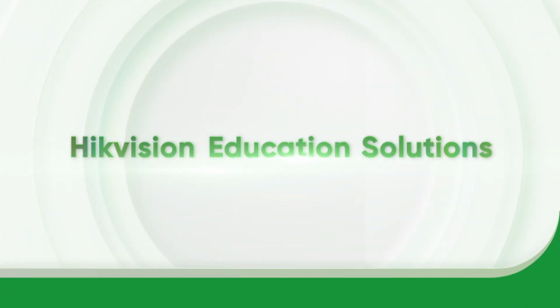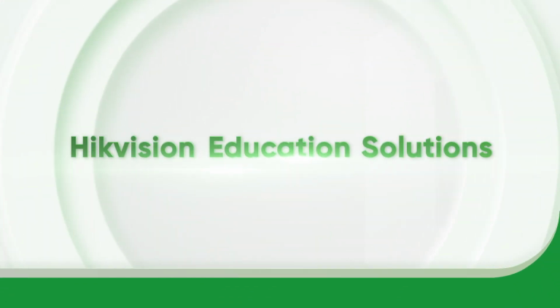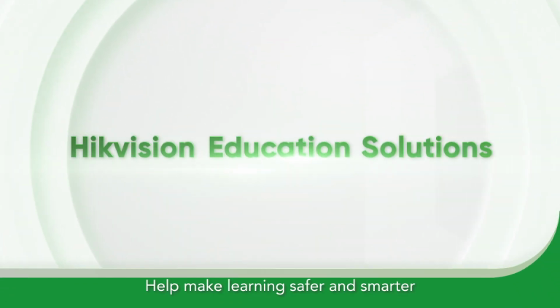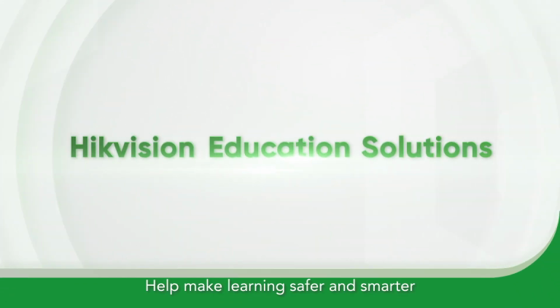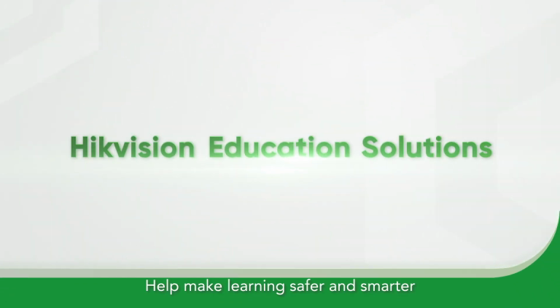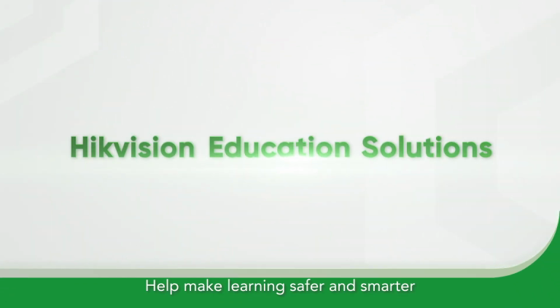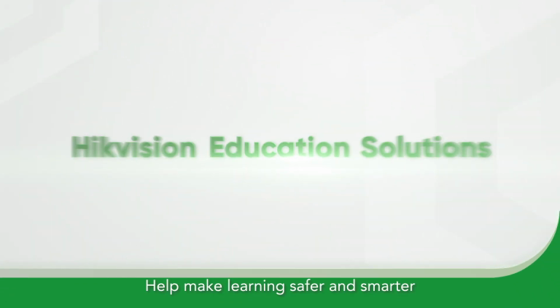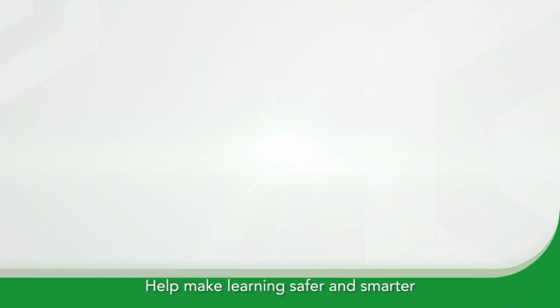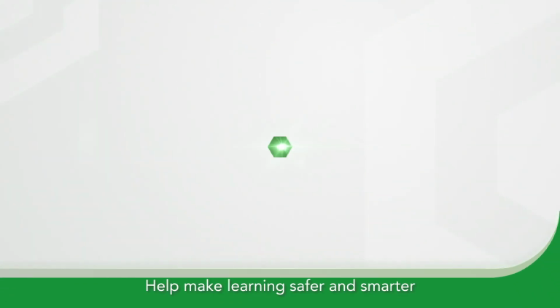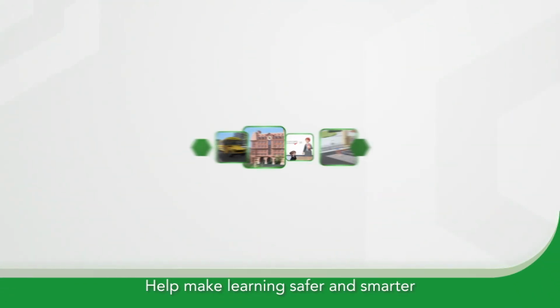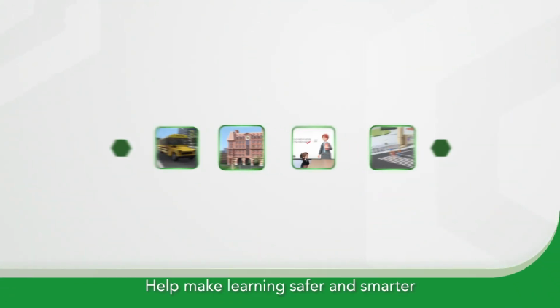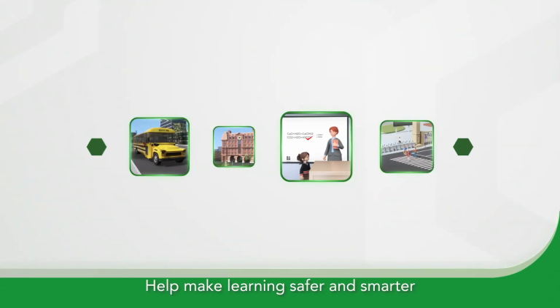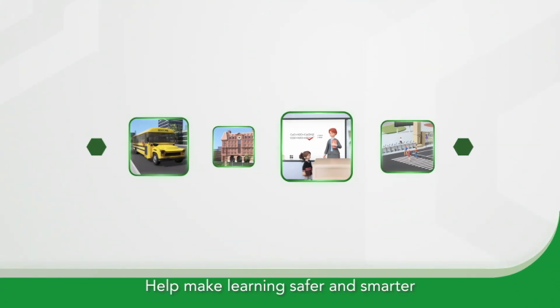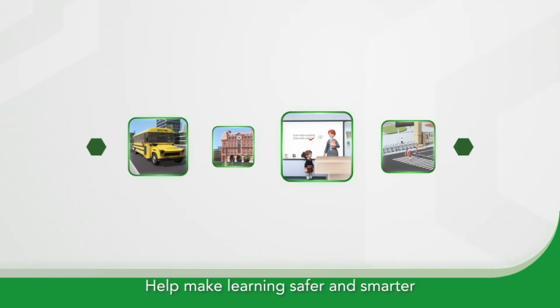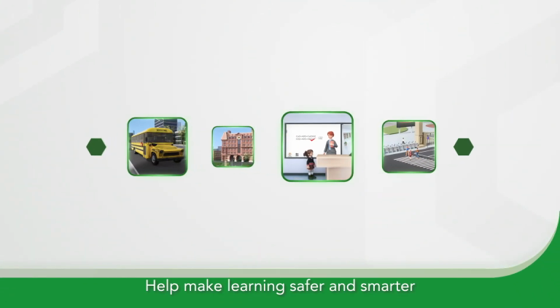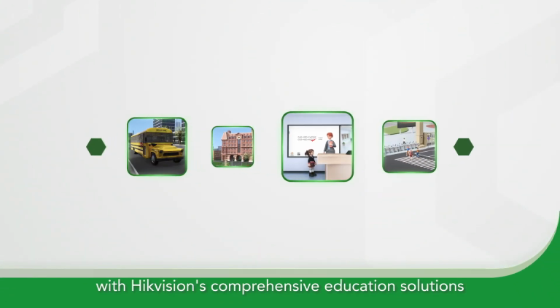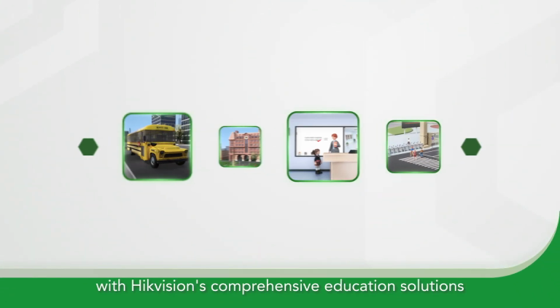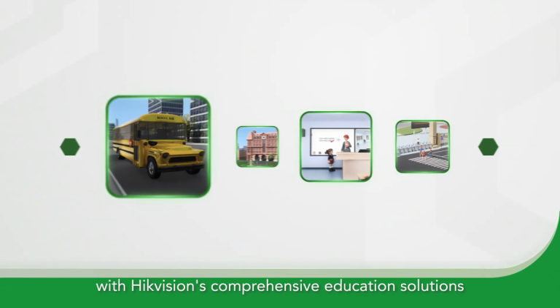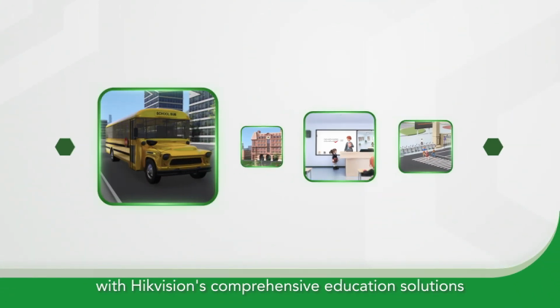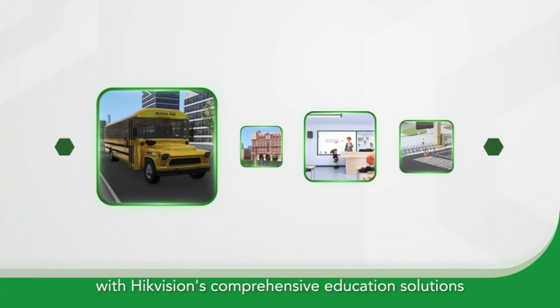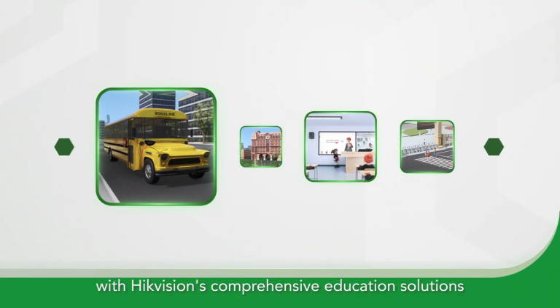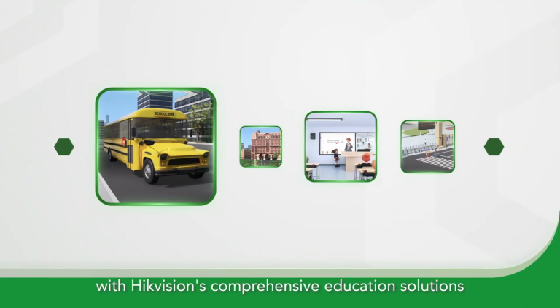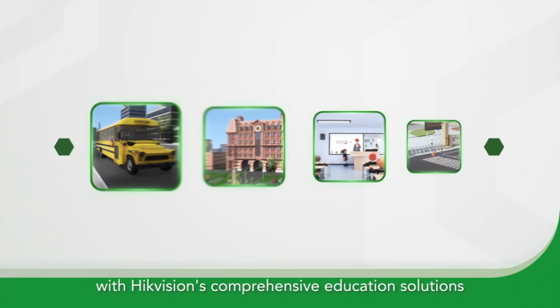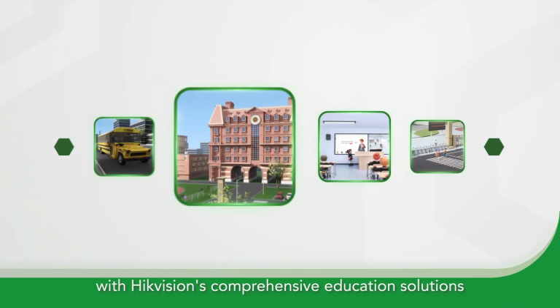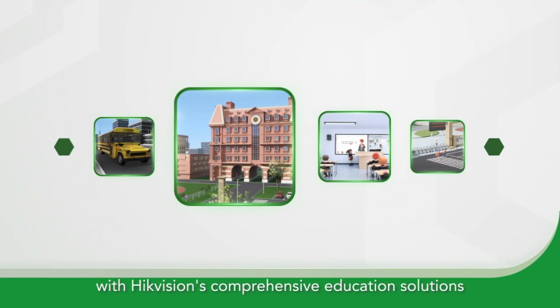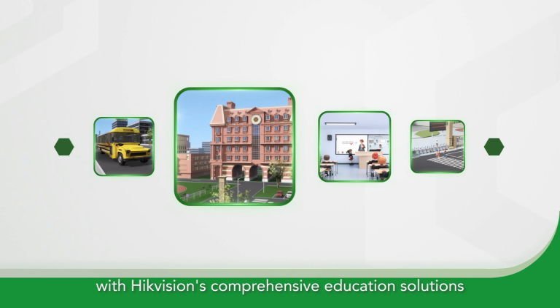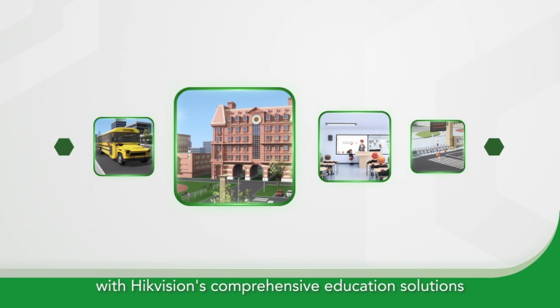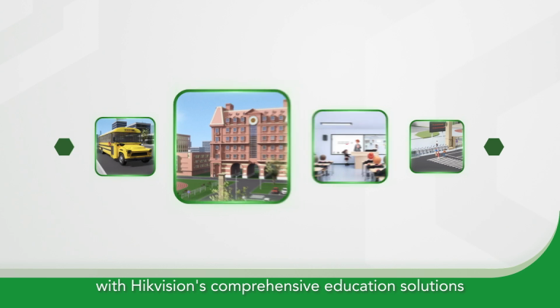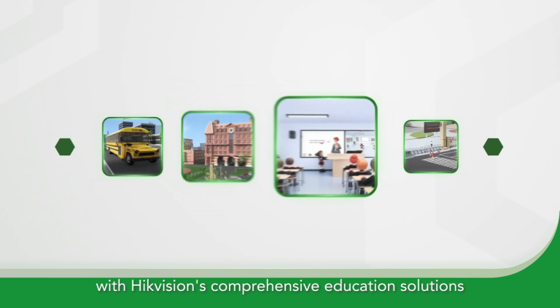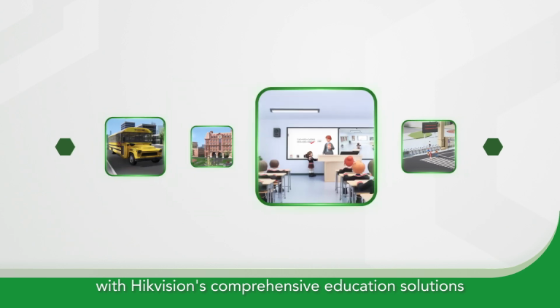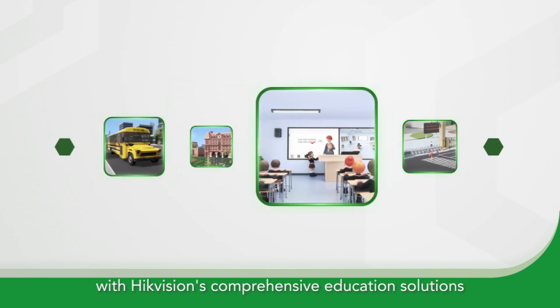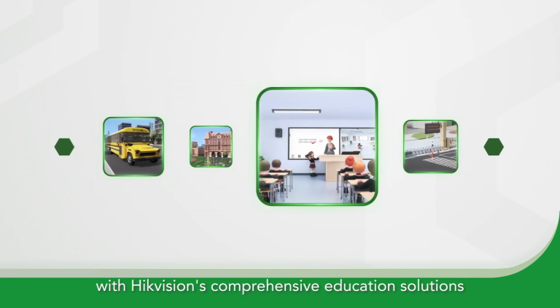Help make learning safer and smarter with HikeVision's comprehensive education solutions.